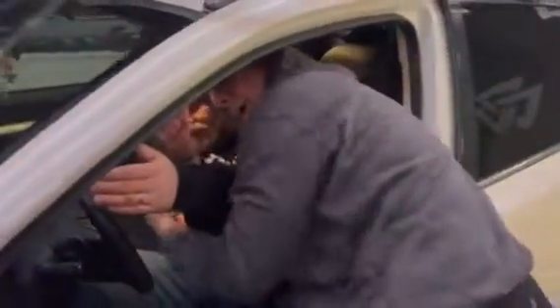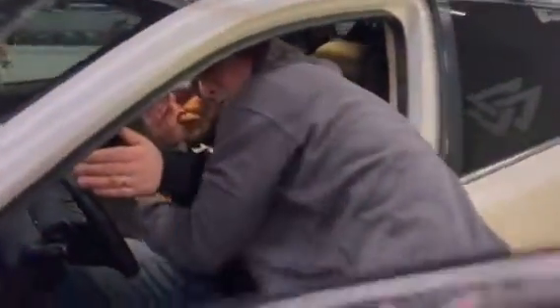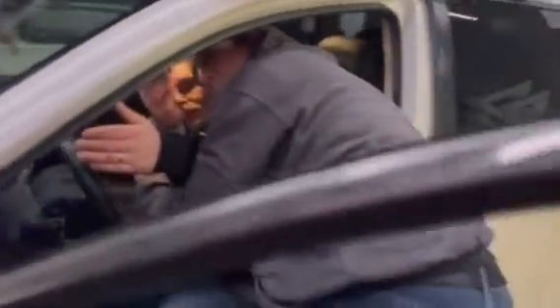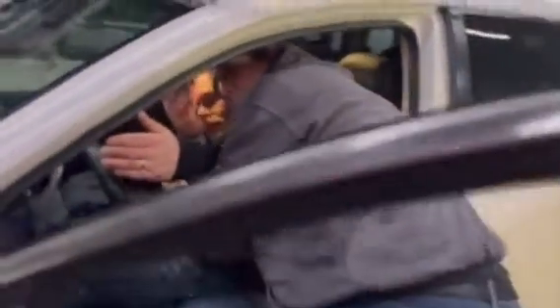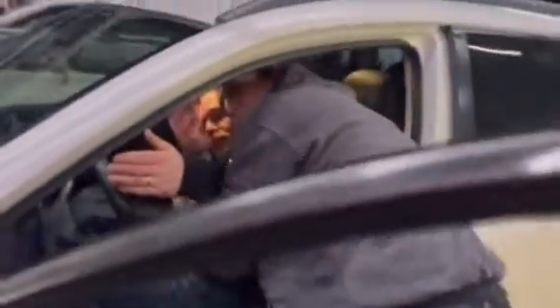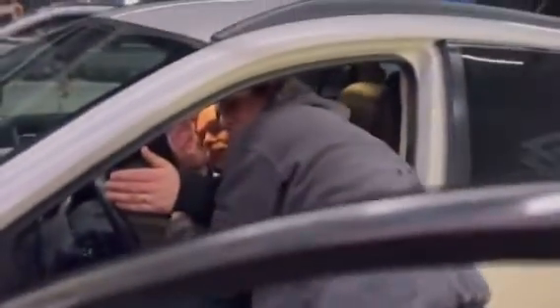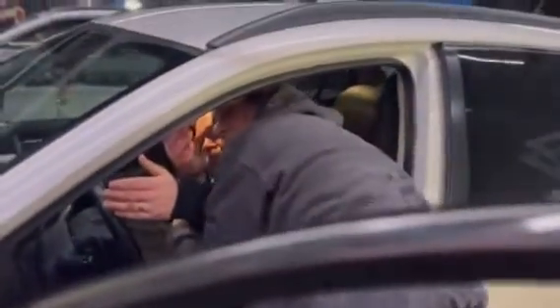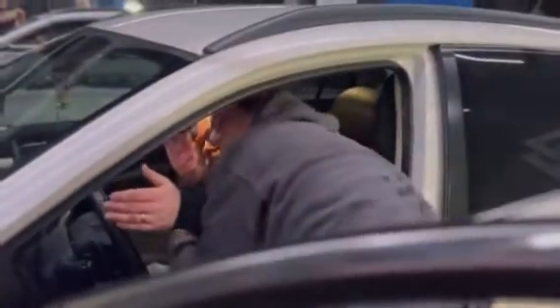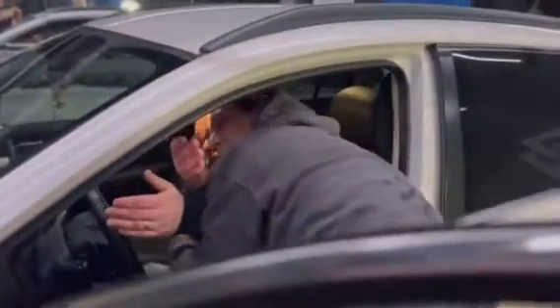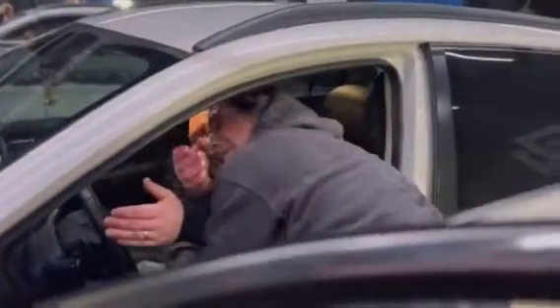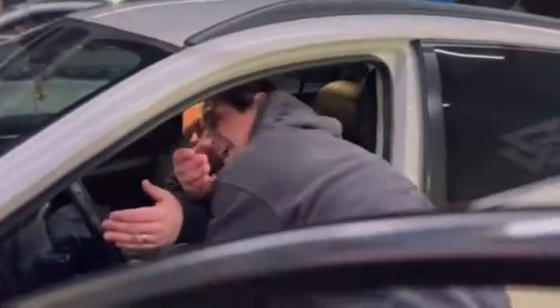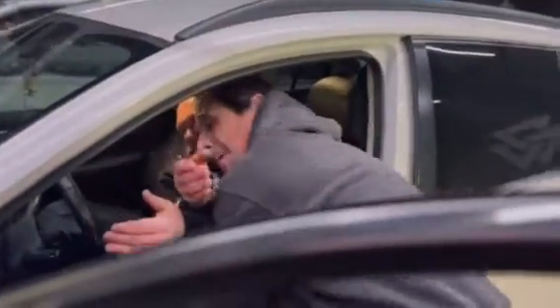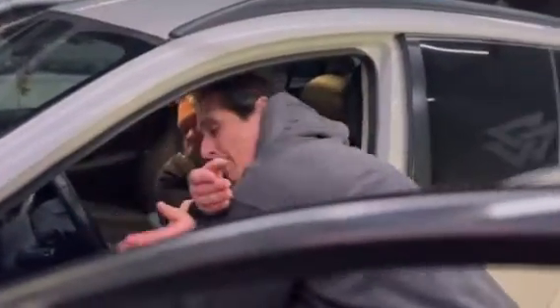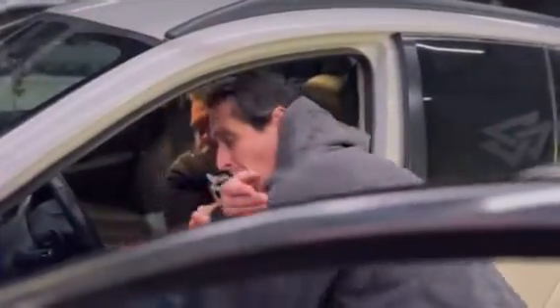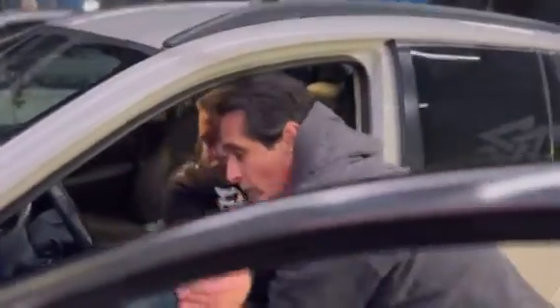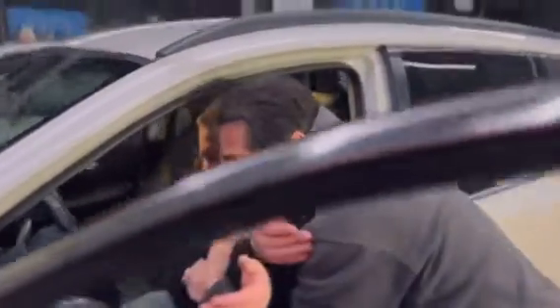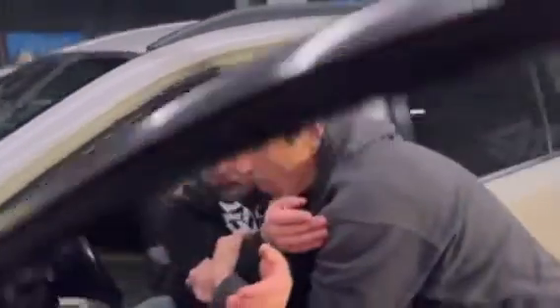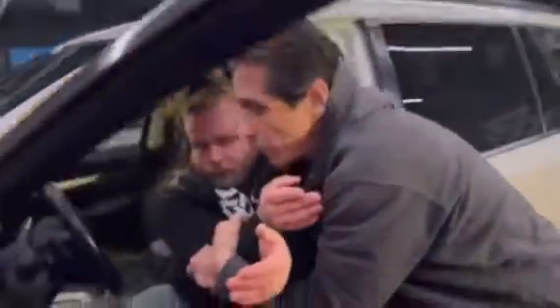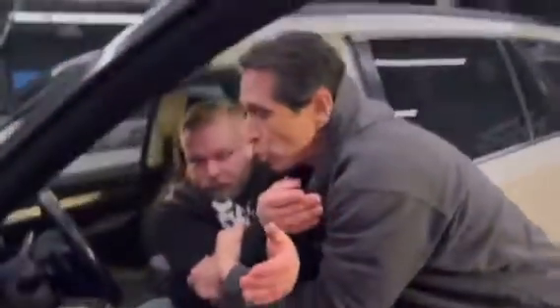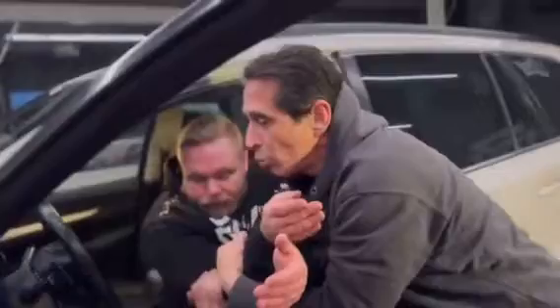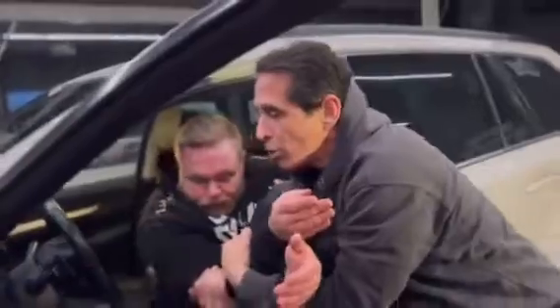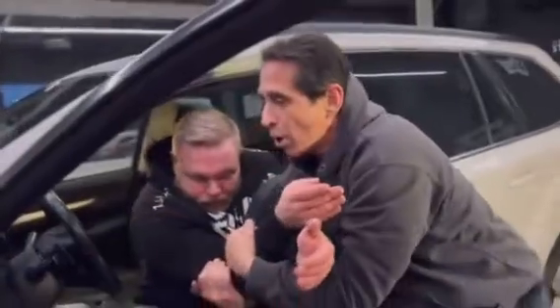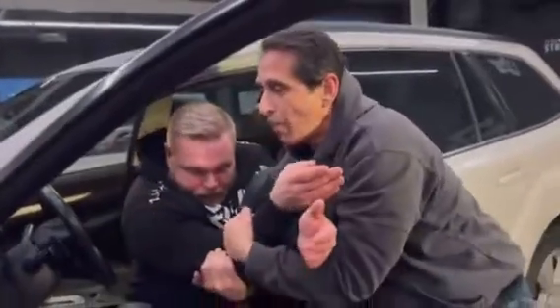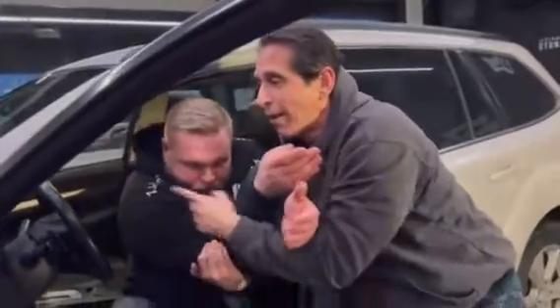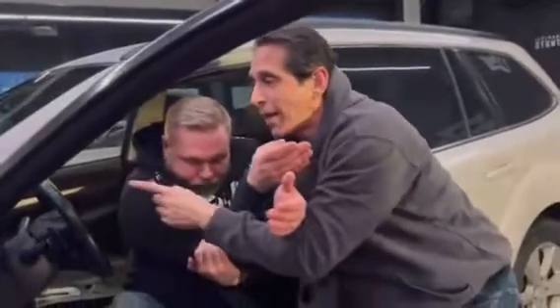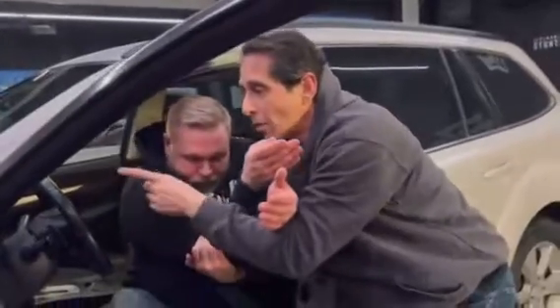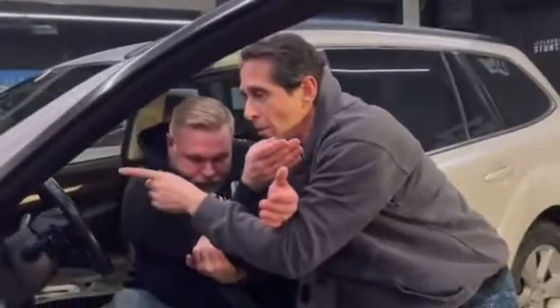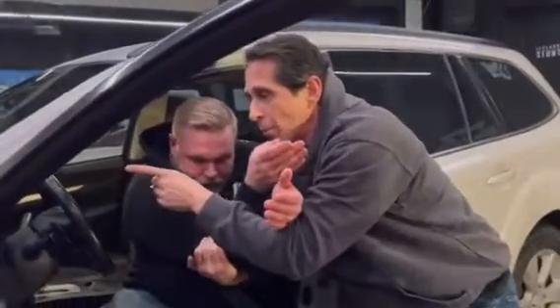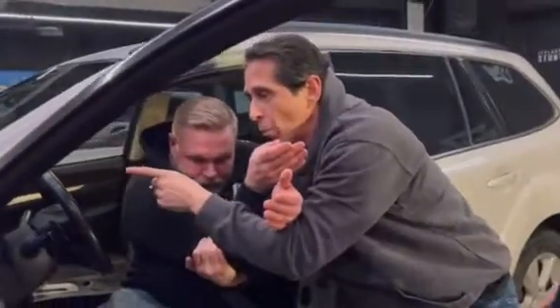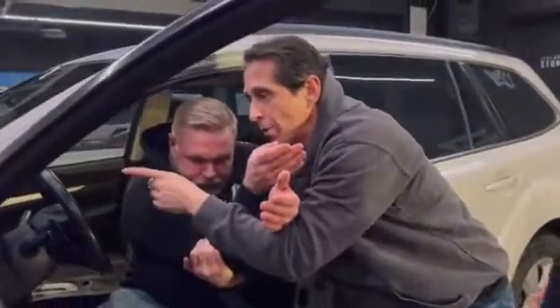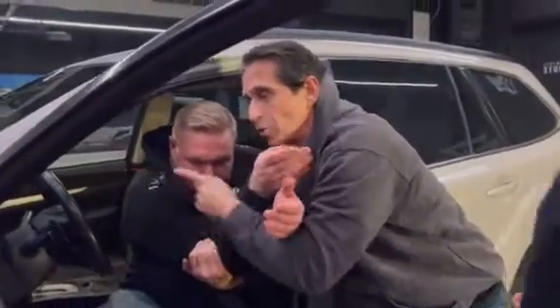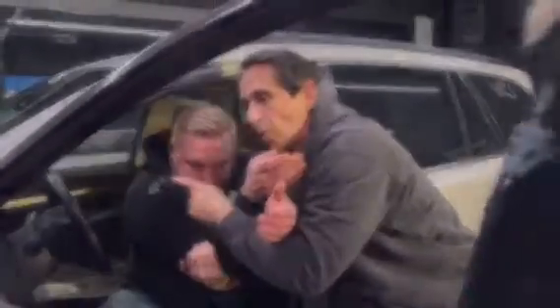Now, from this position, I'm going to take him until both shoulders are parallel with the door.